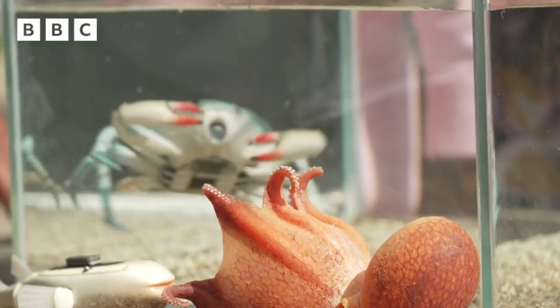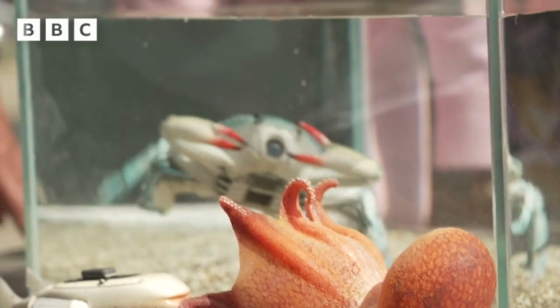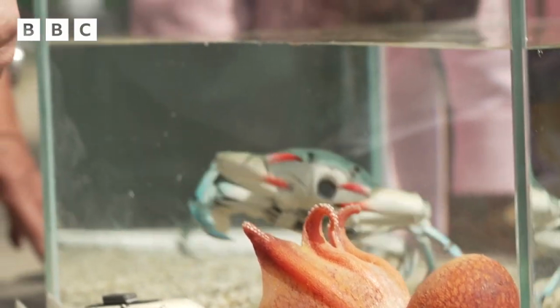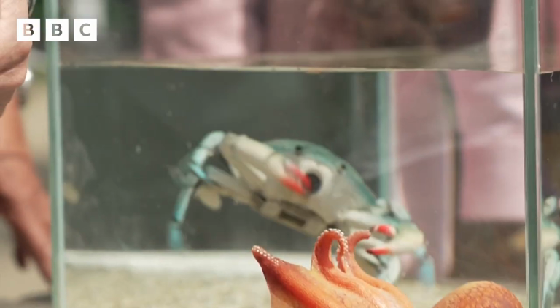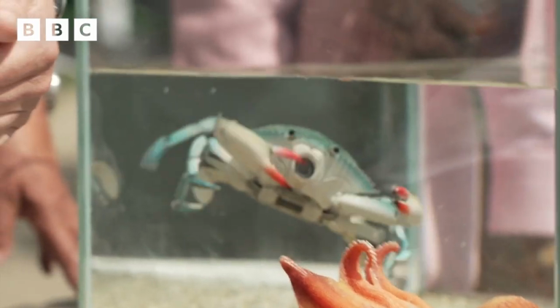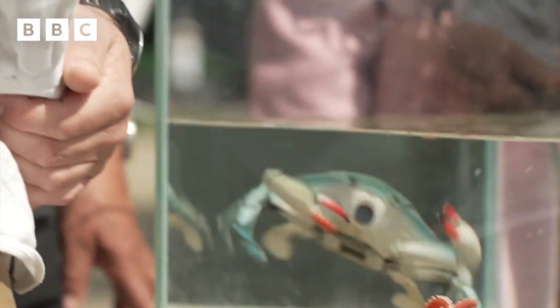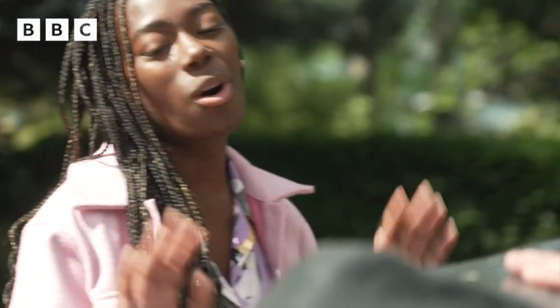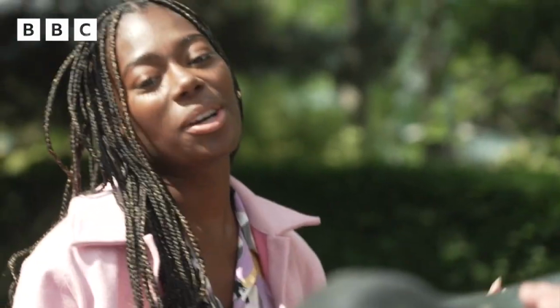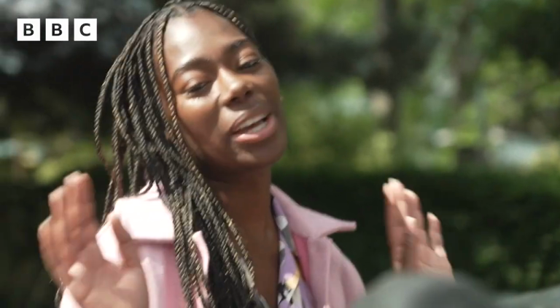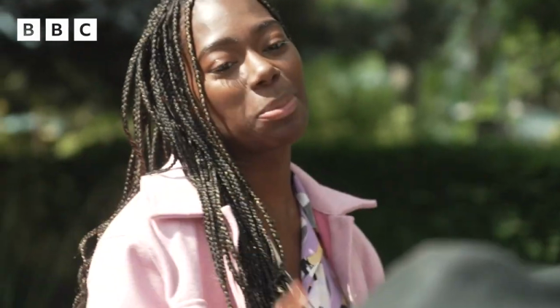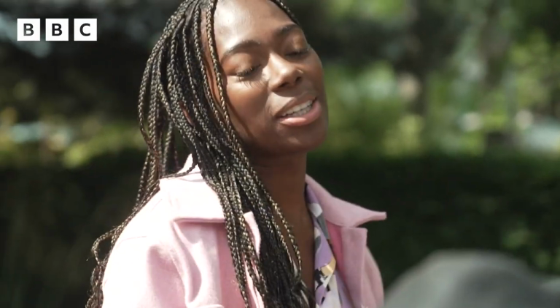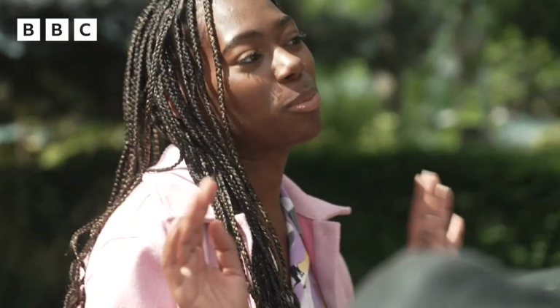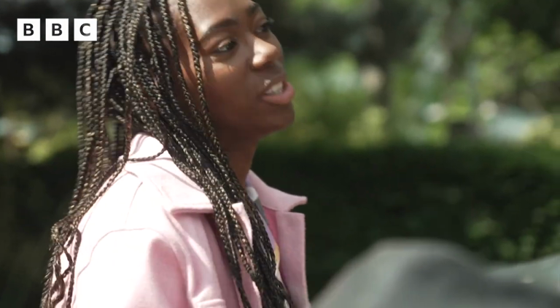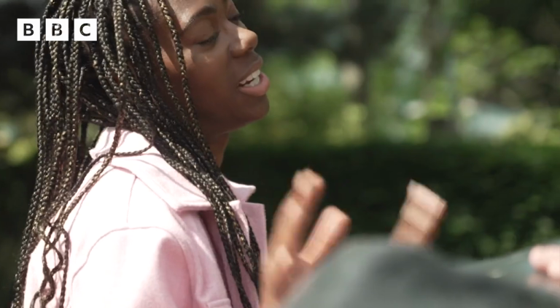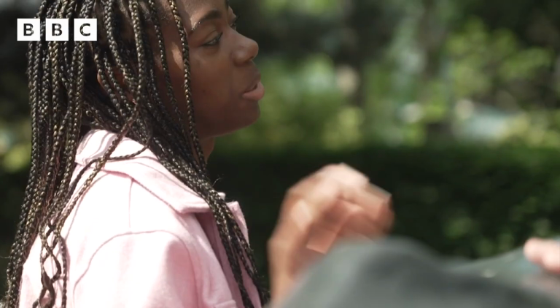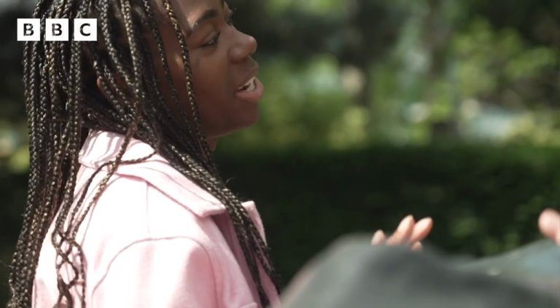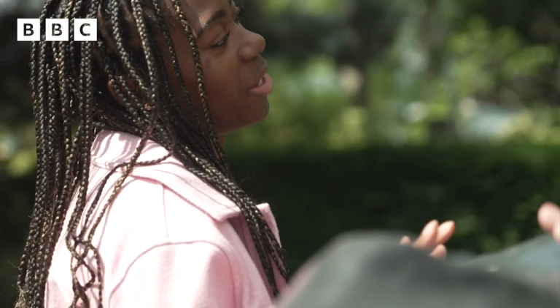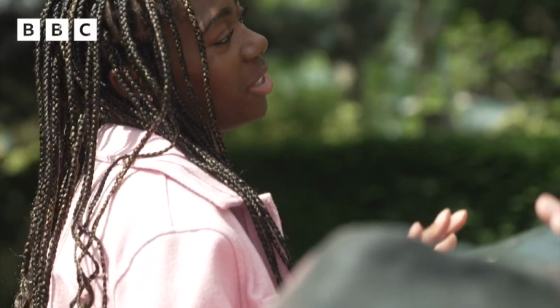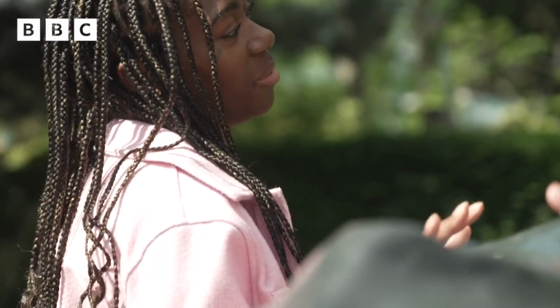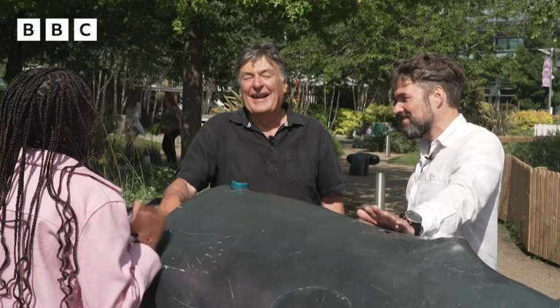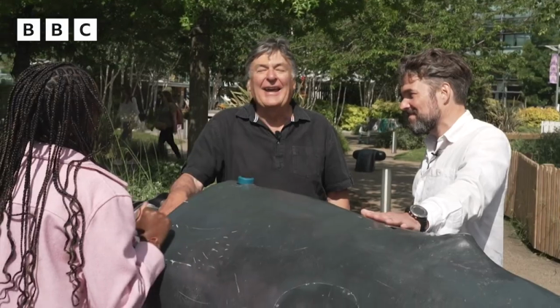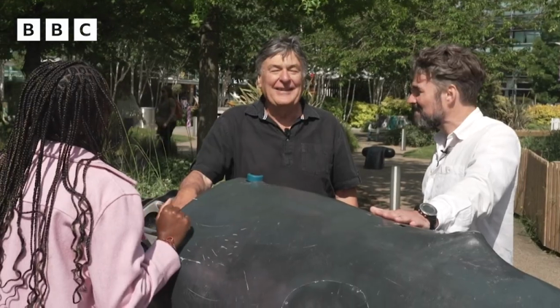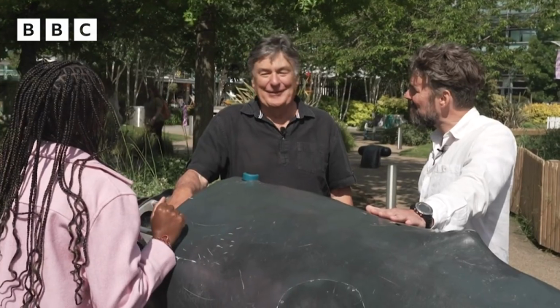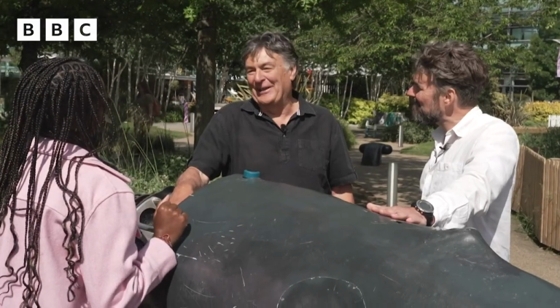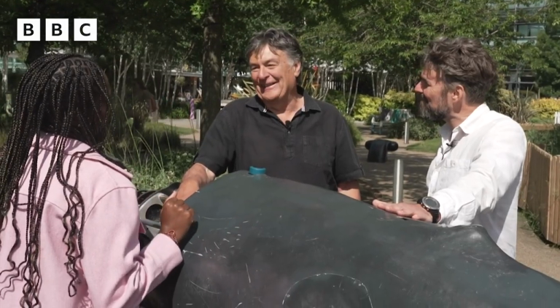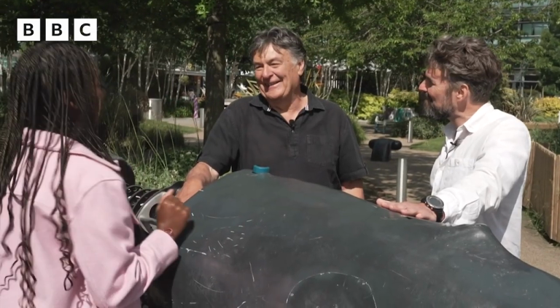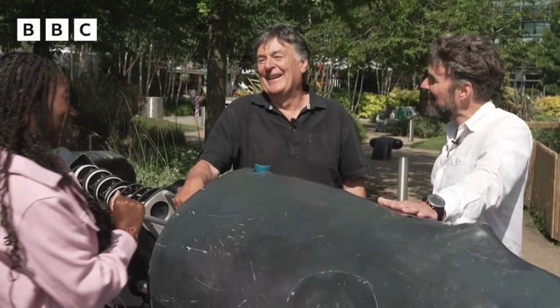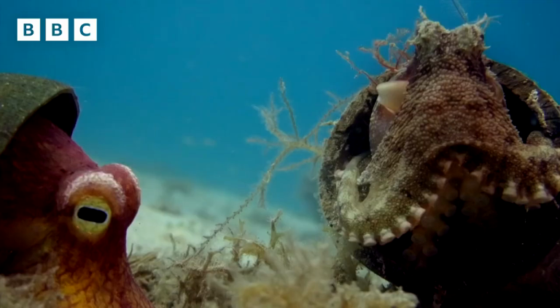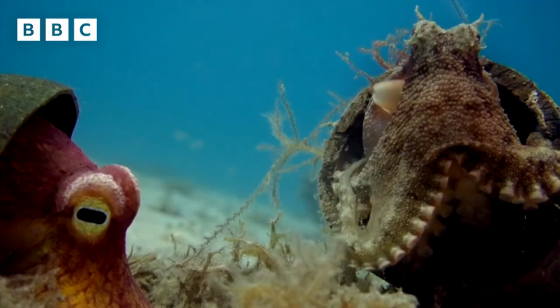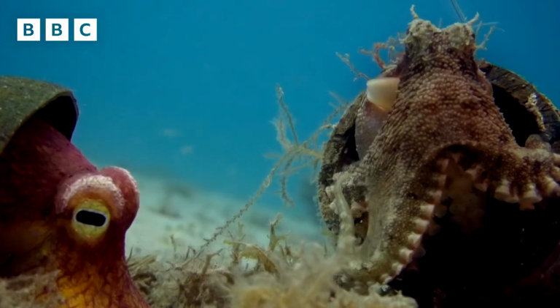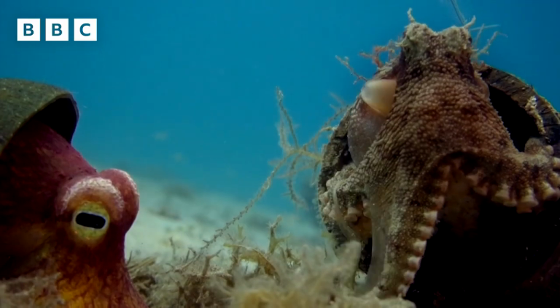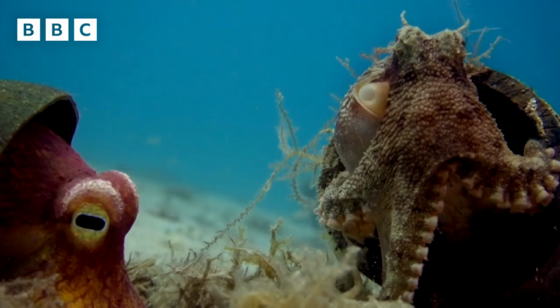That's amazing. What can we expect from watching Spy in the Ocean? Endless surprises. Endless surprises.